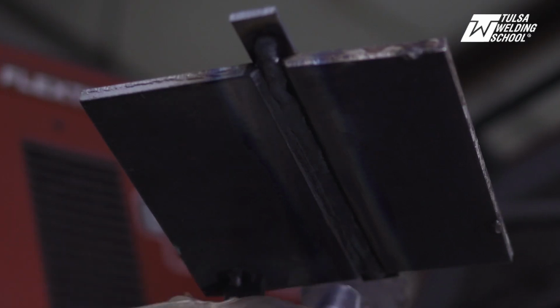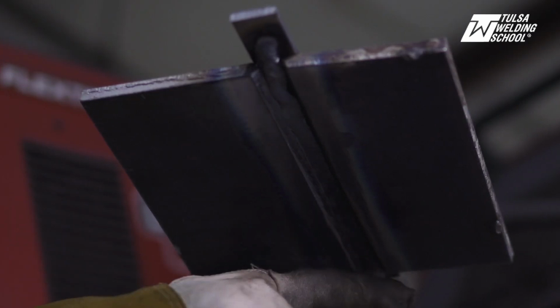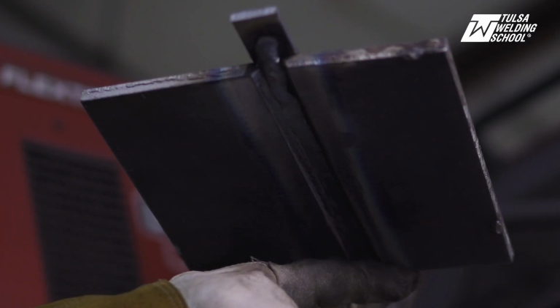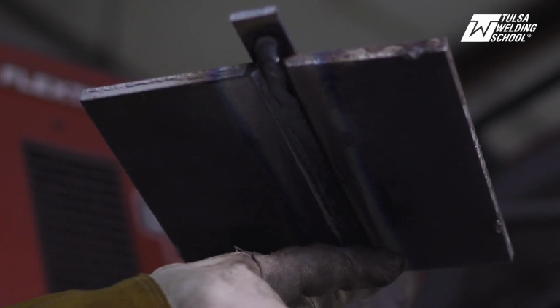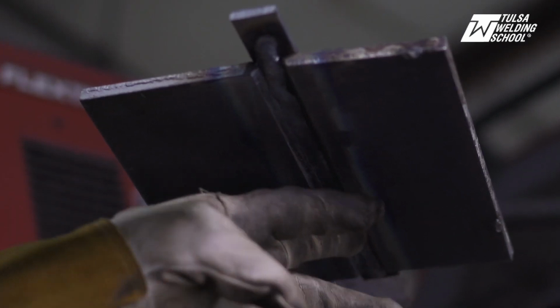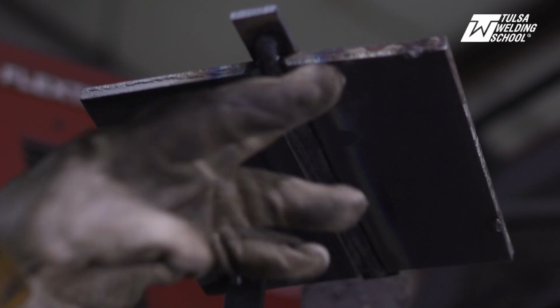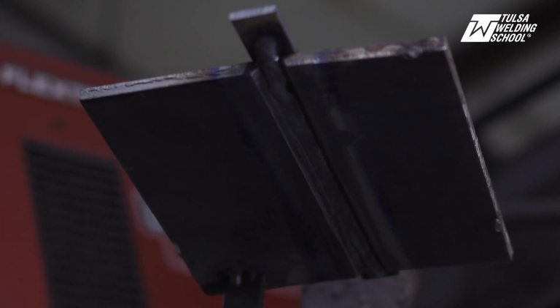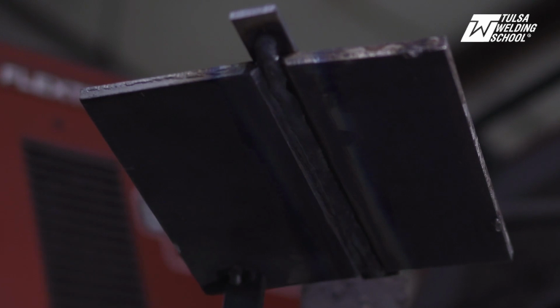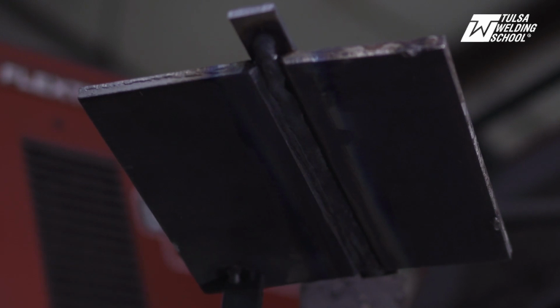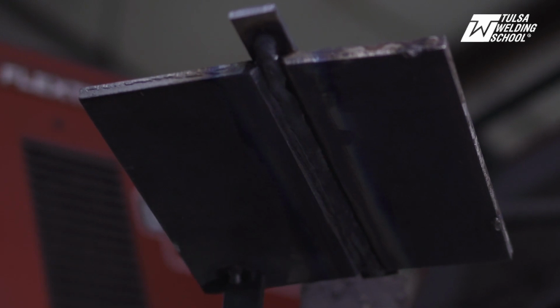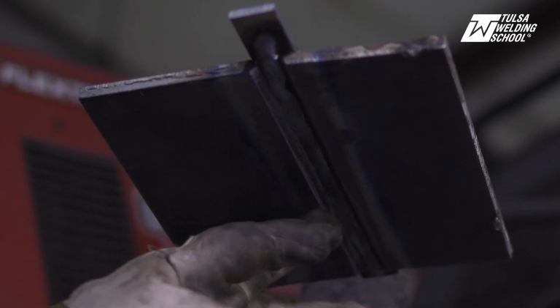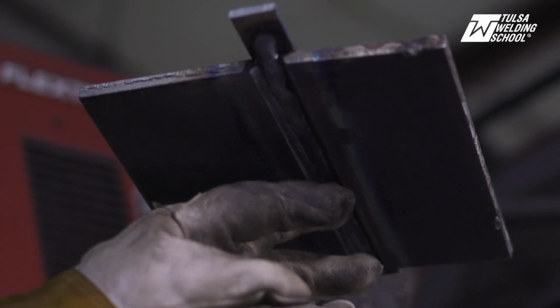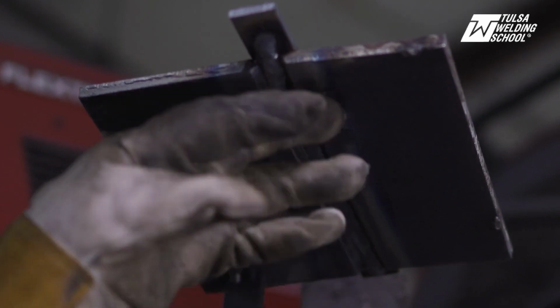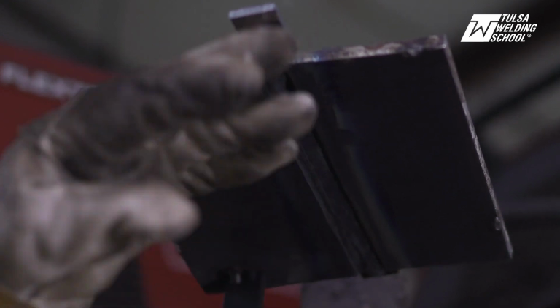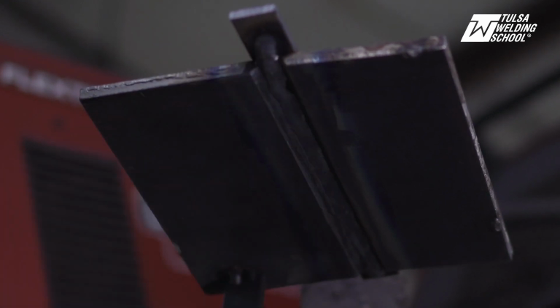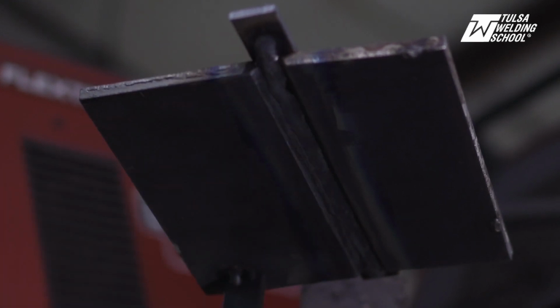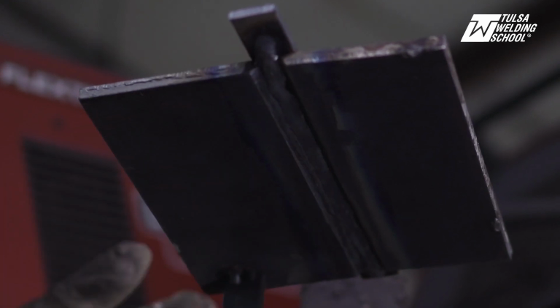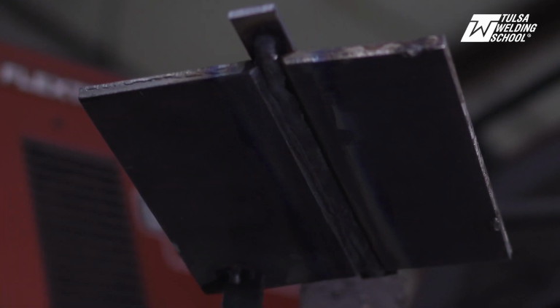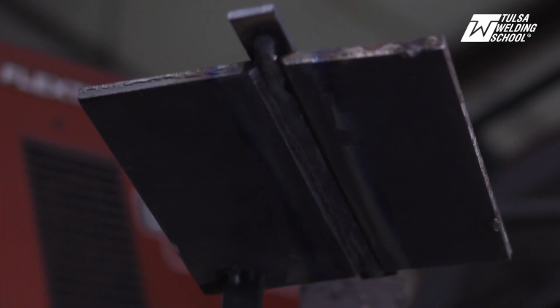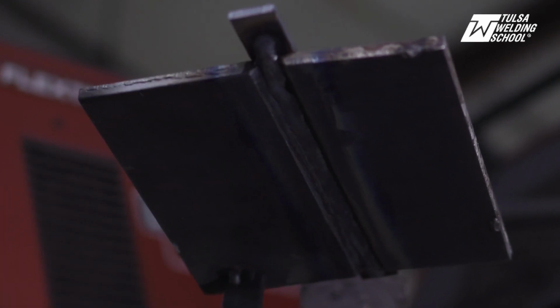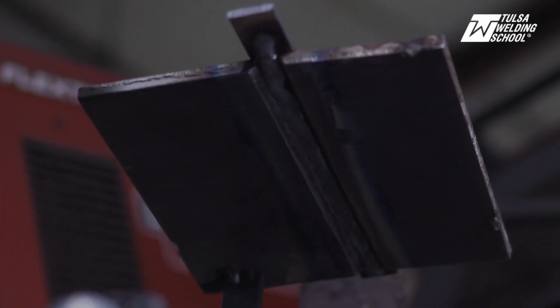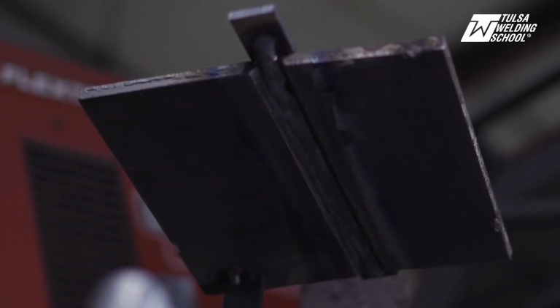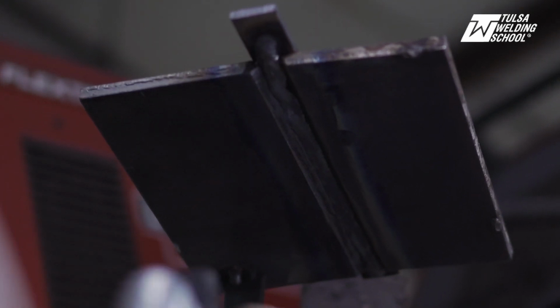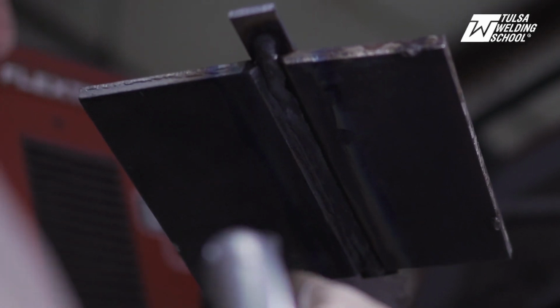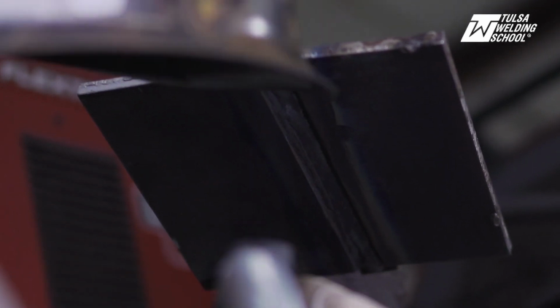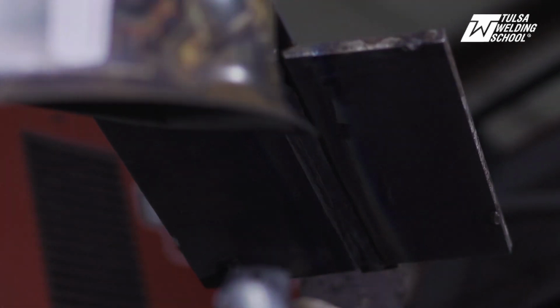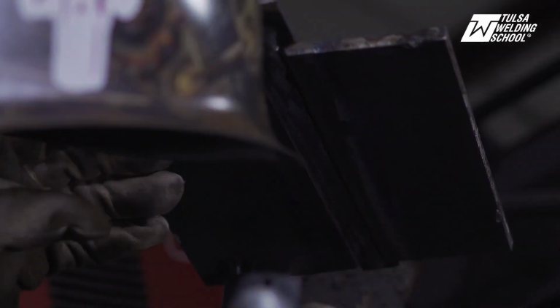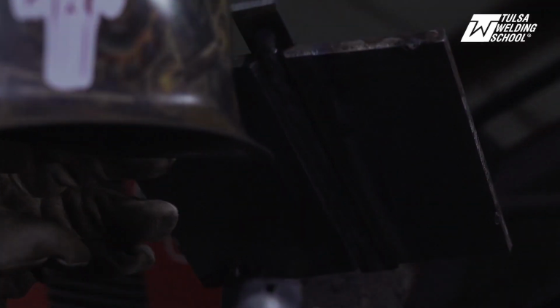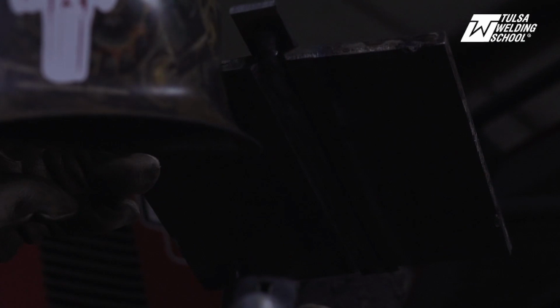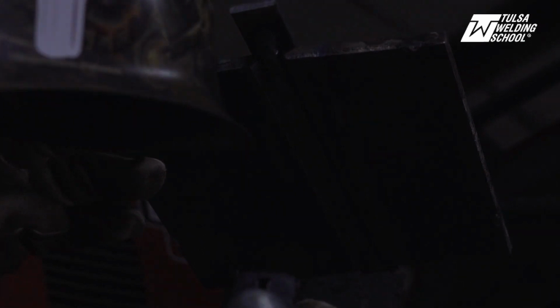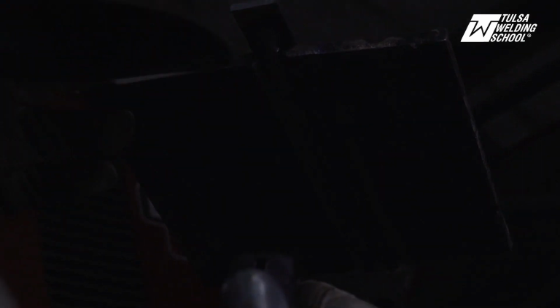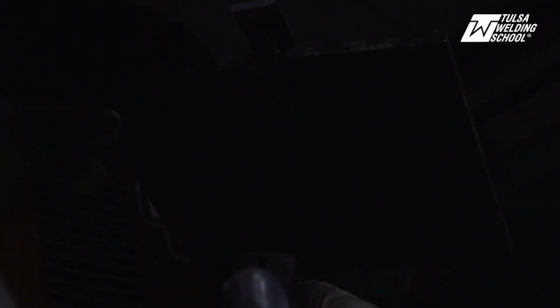Alright, so we're going to weld along the toe here, keeping it in the bevel, and we're going to keep it moving. Alright, here we go.